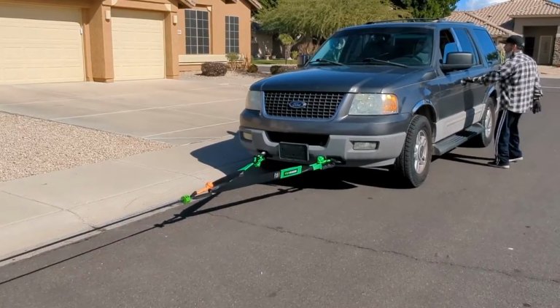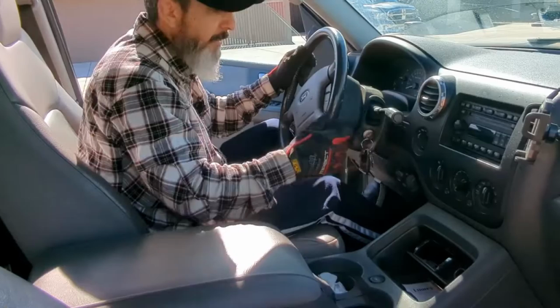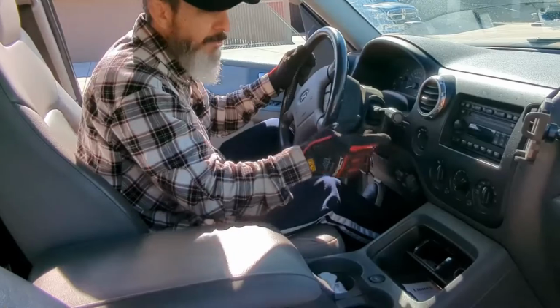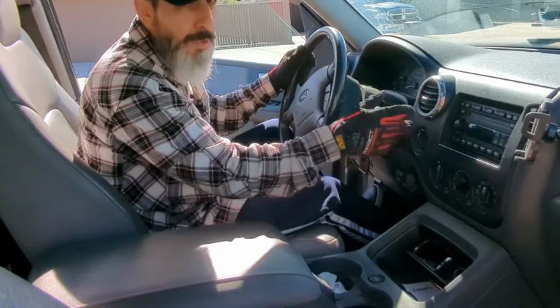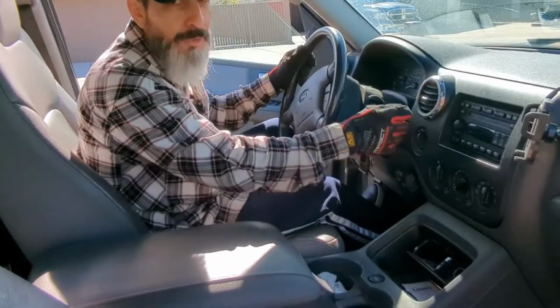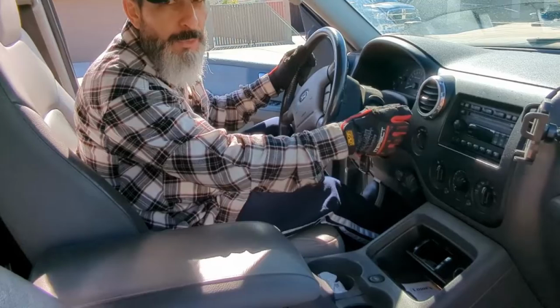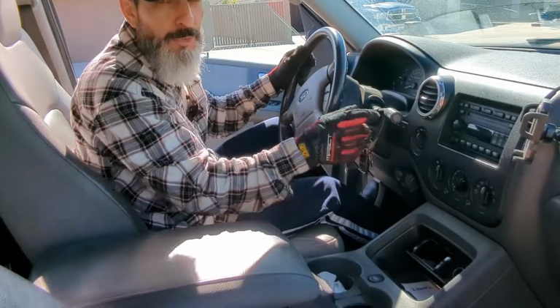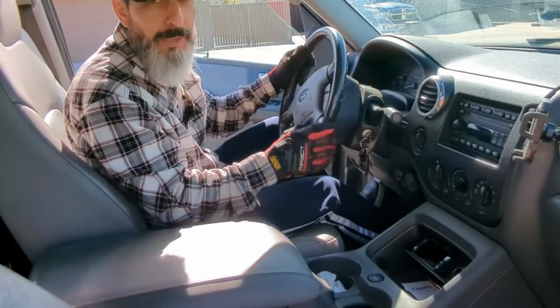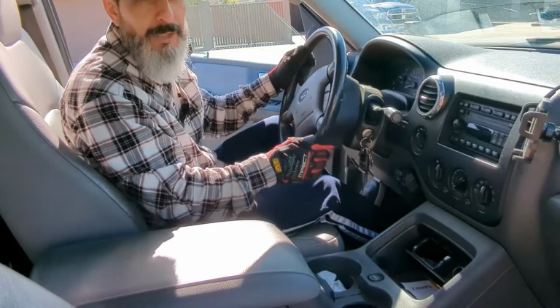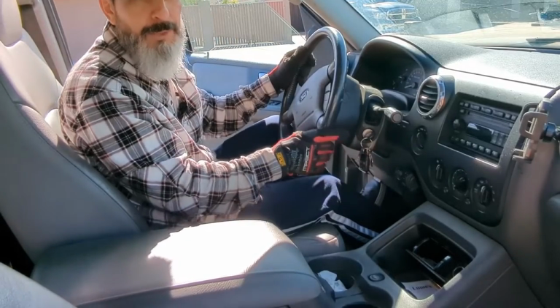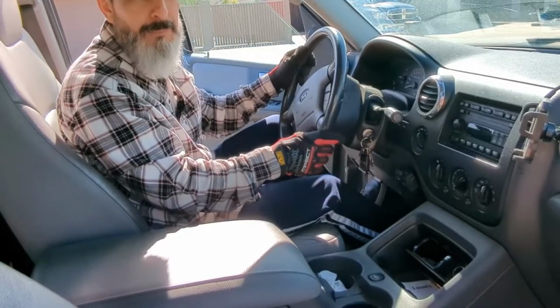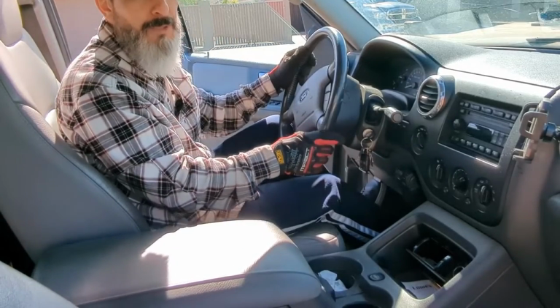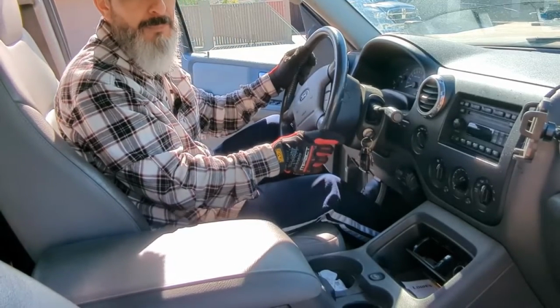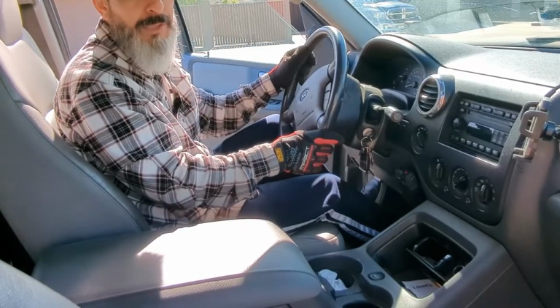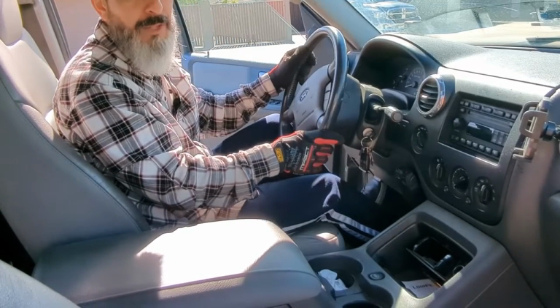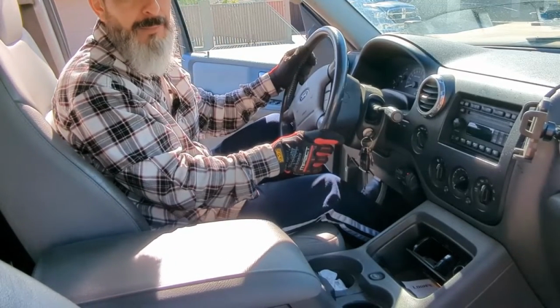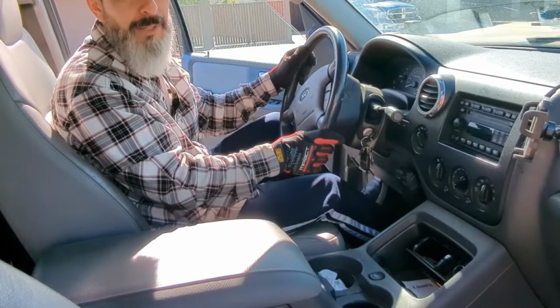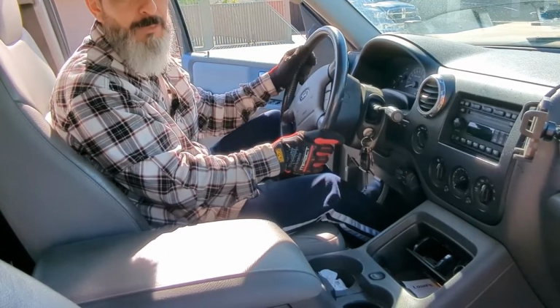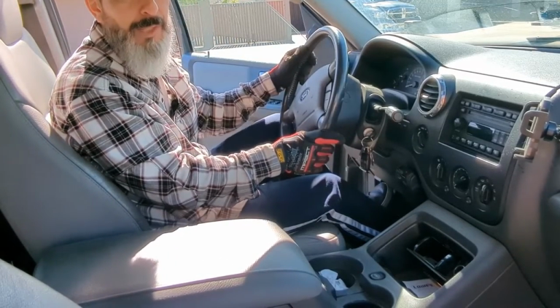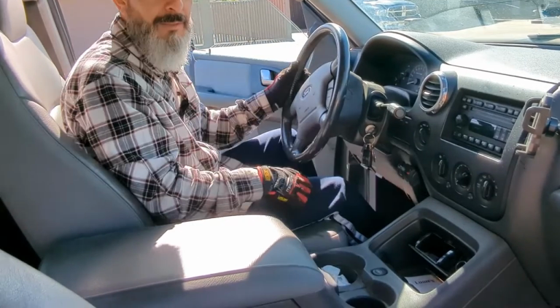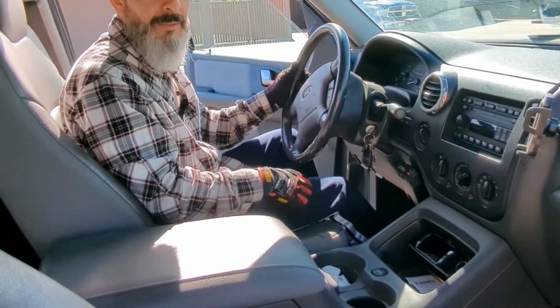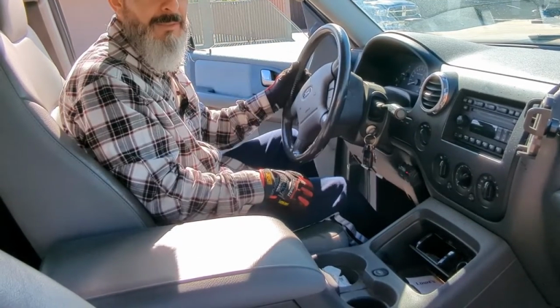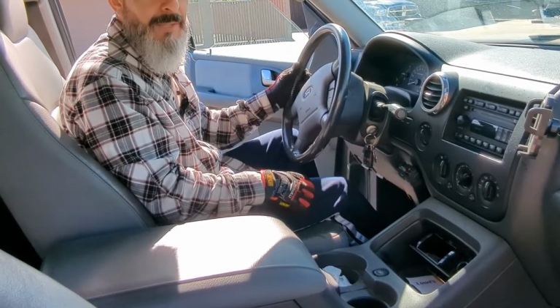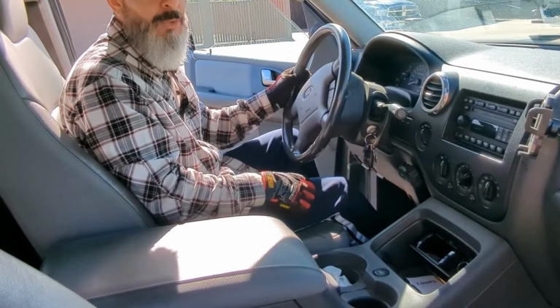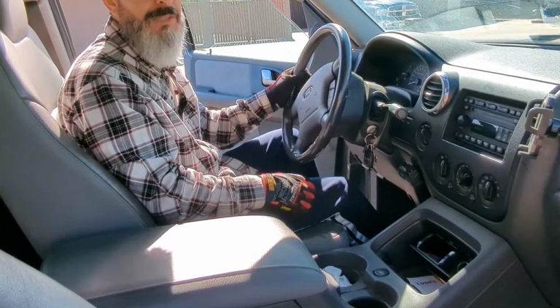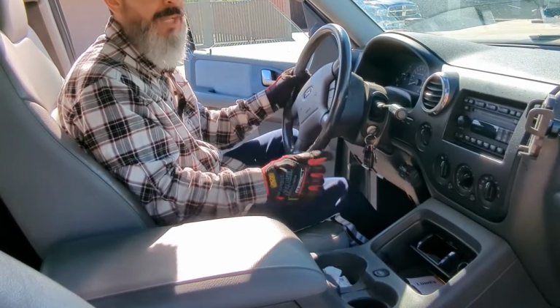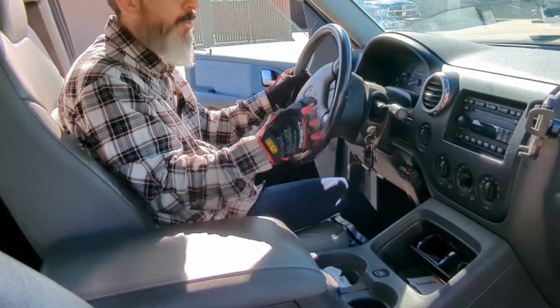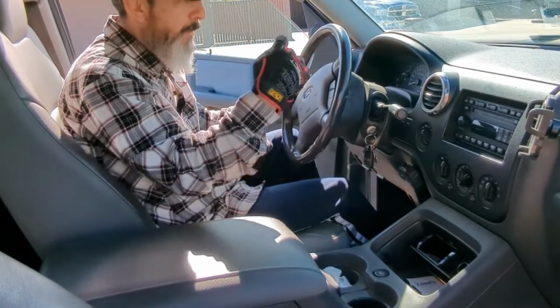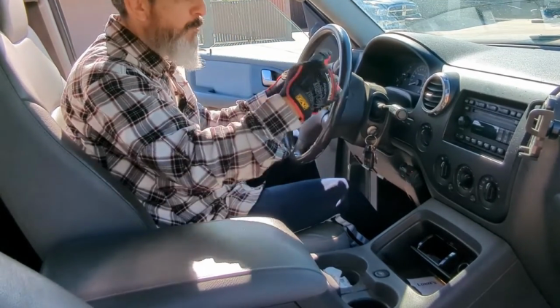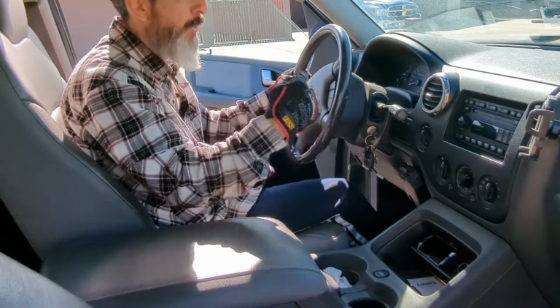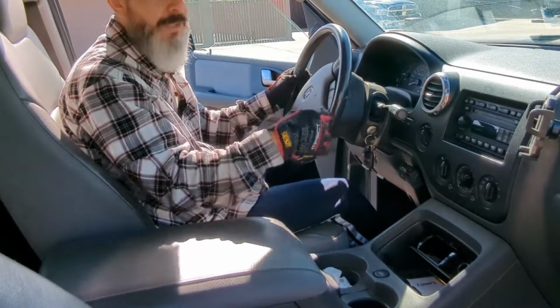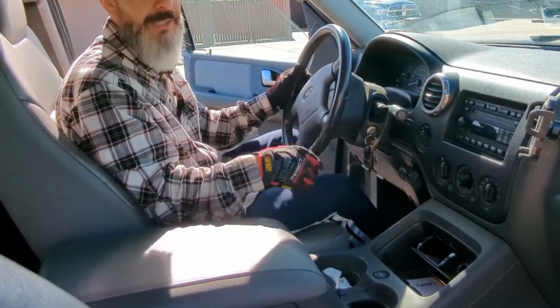The truck's in neutral and I'm going to put the emergency brake on about halfway. That'll create tension when I'm spooling the line.